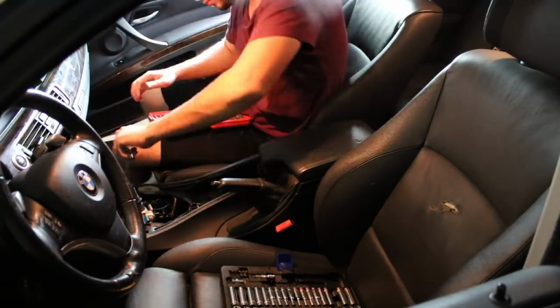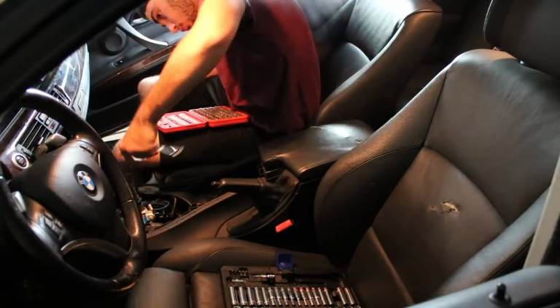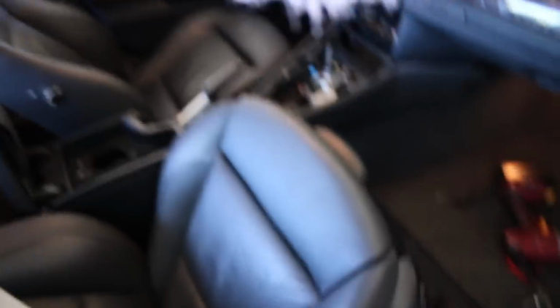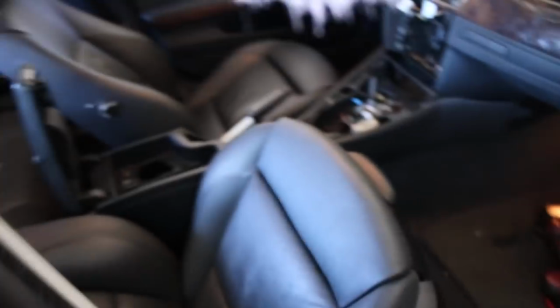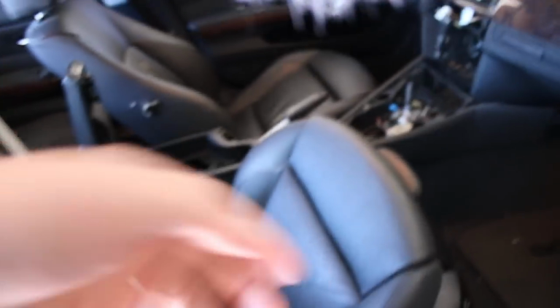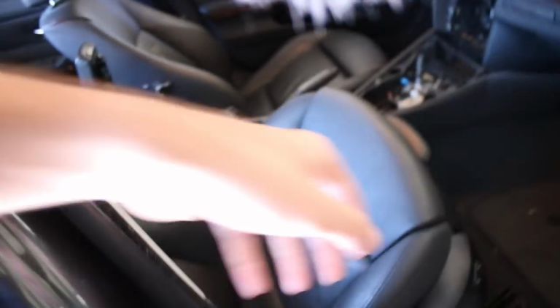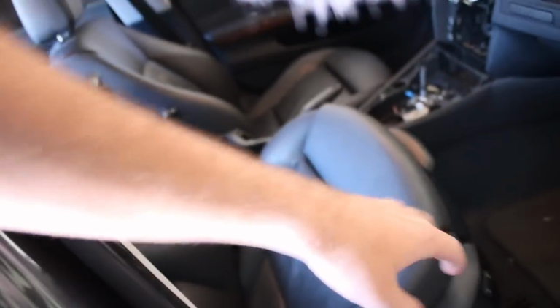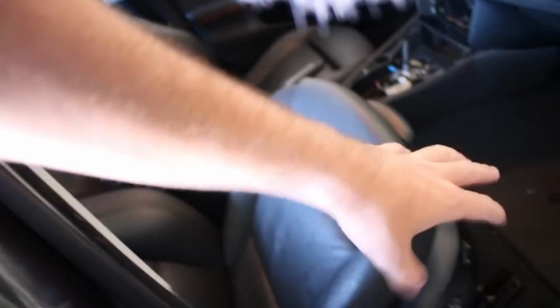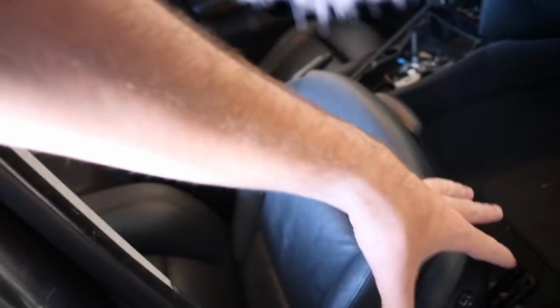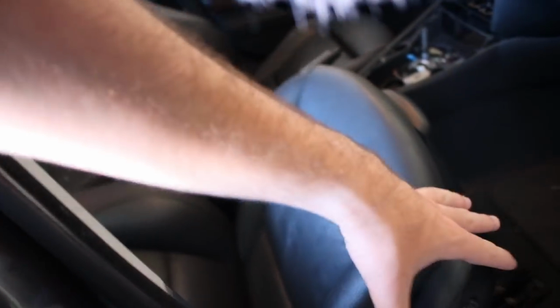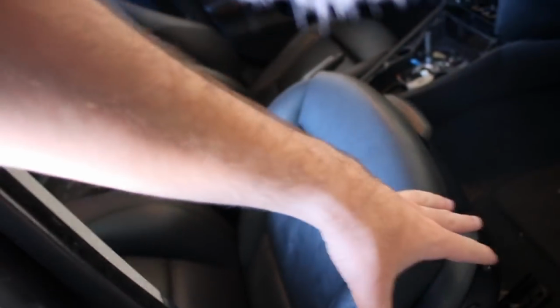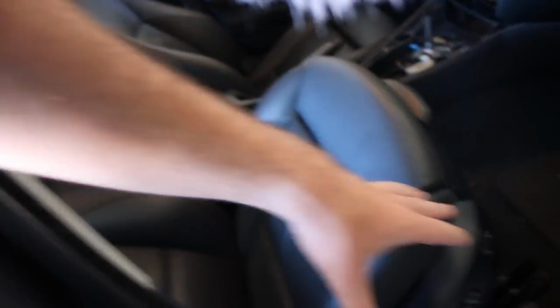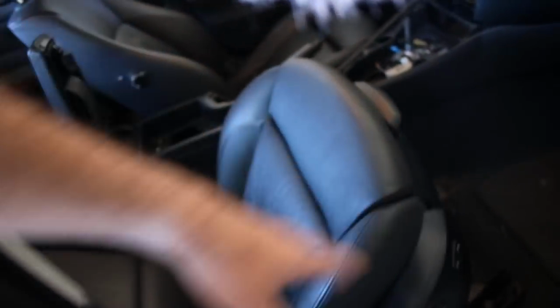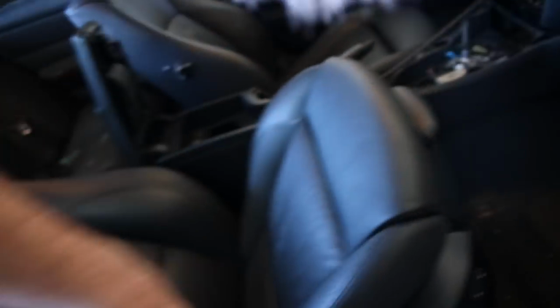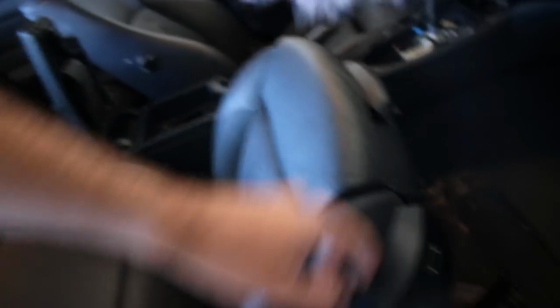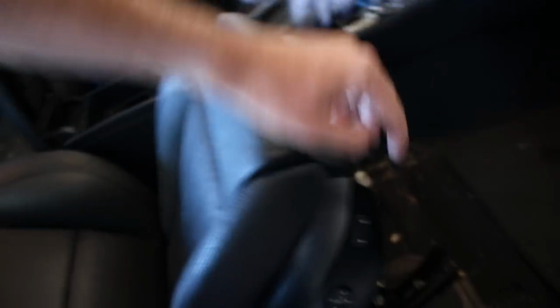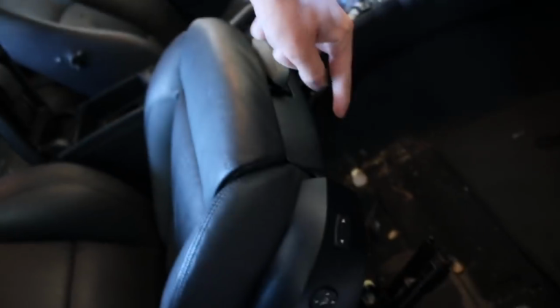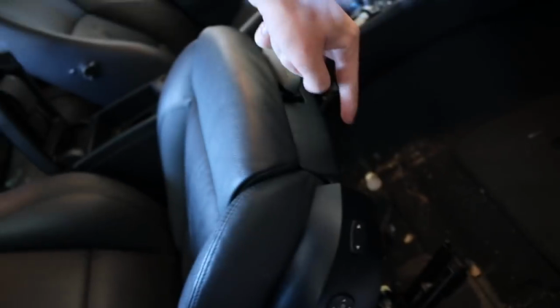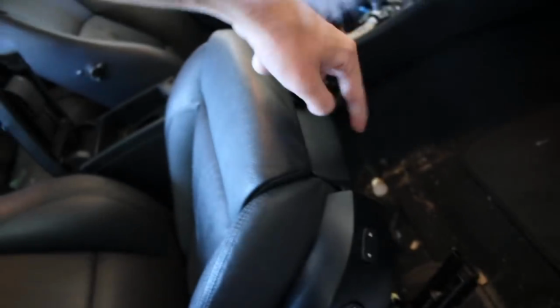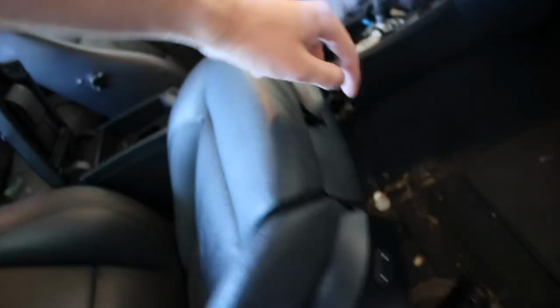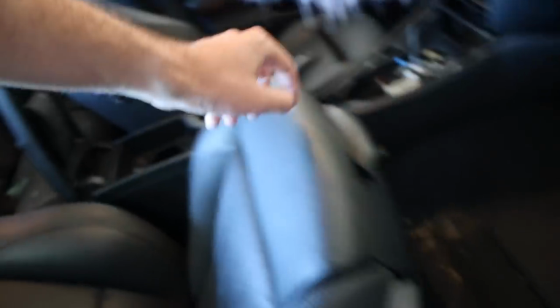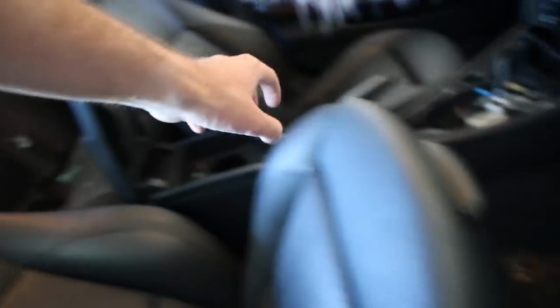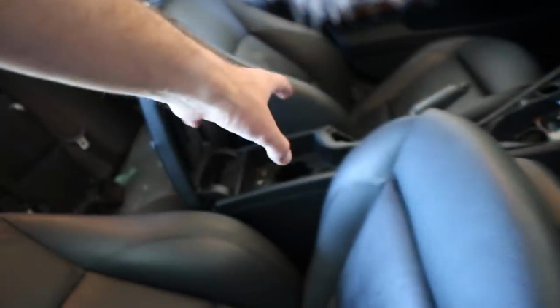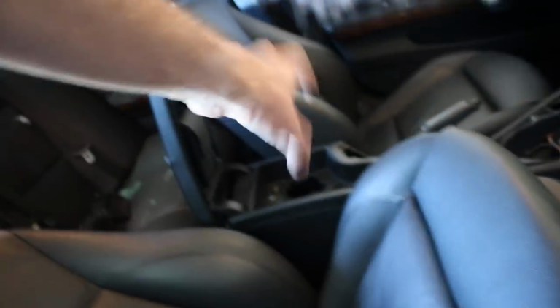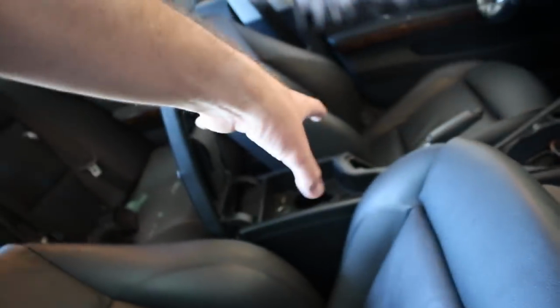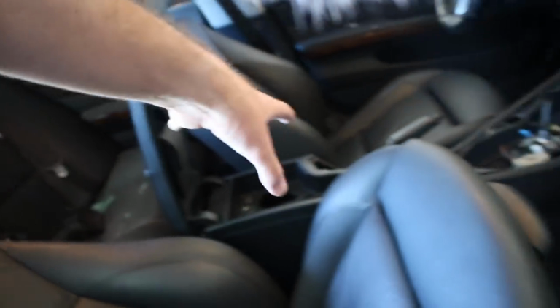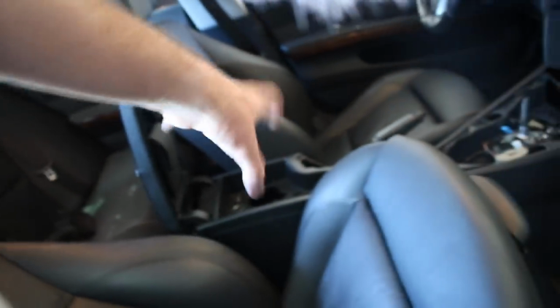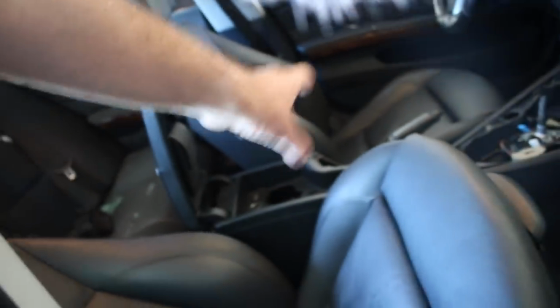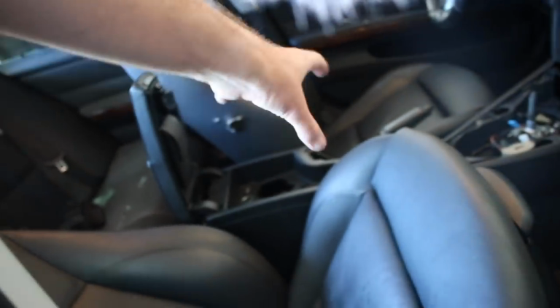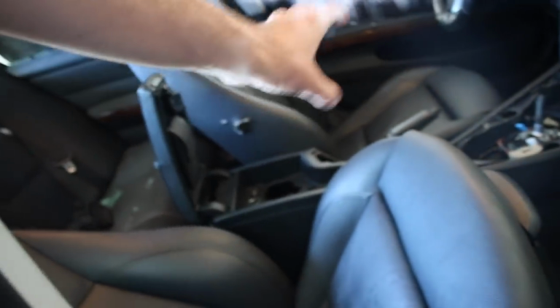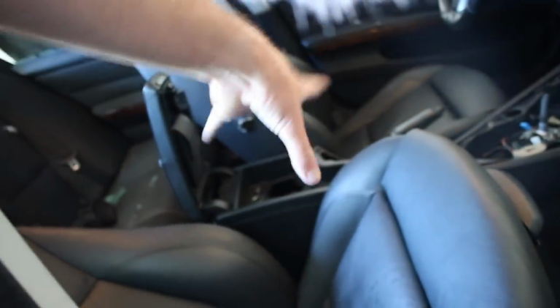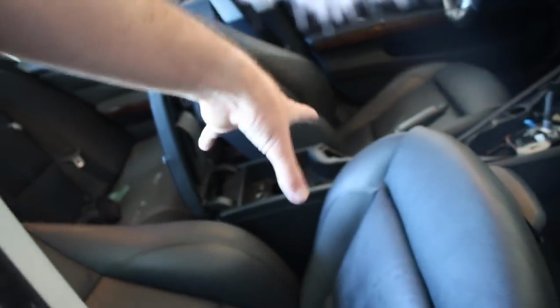I got the screws out of the seat. I still haven't unplugged it — trying to get this center console out.